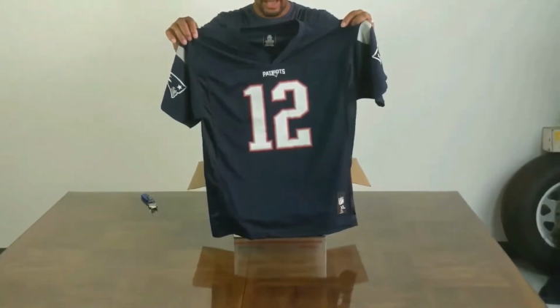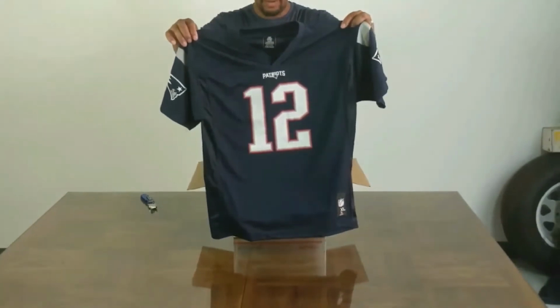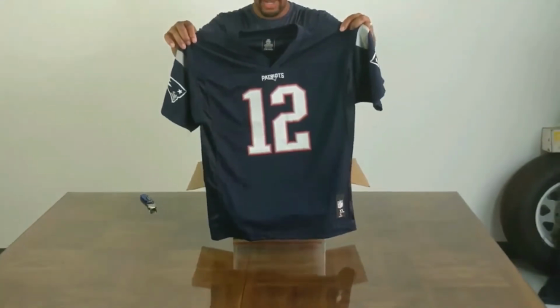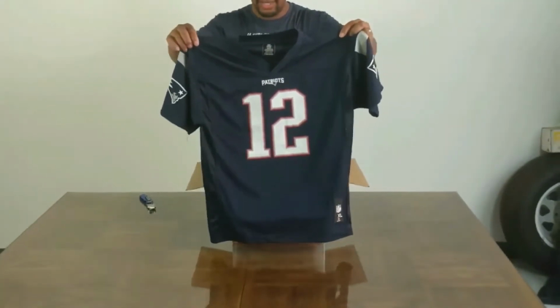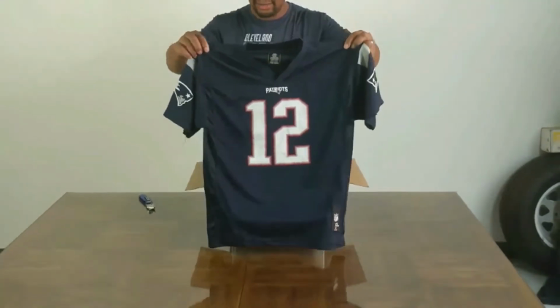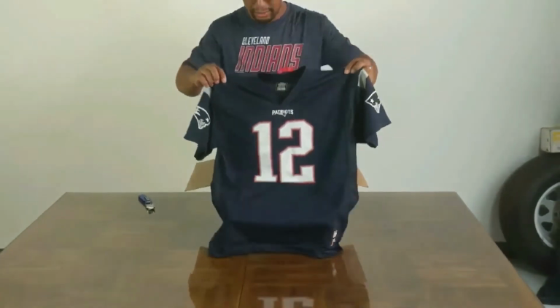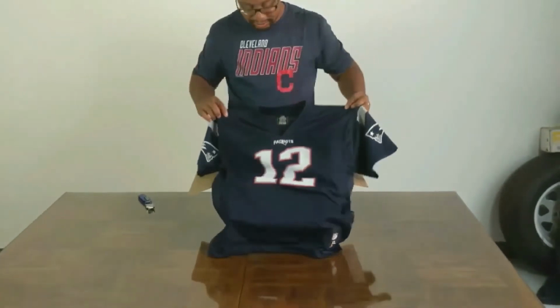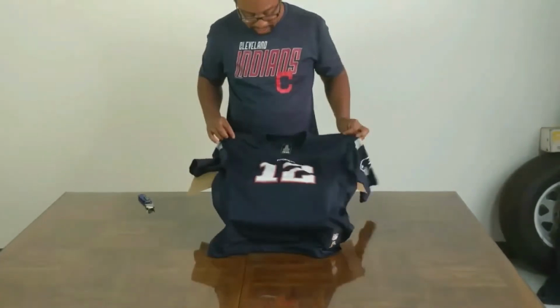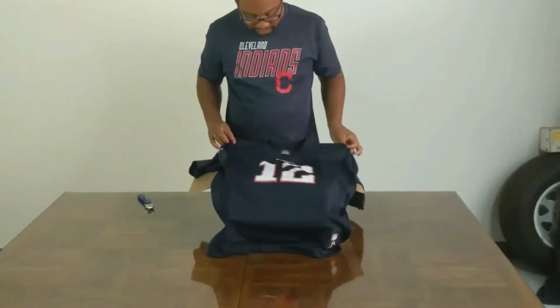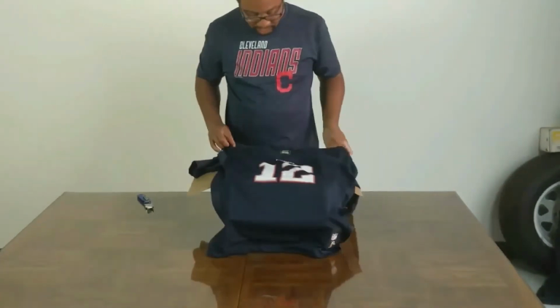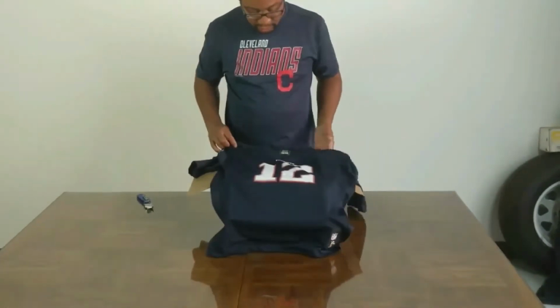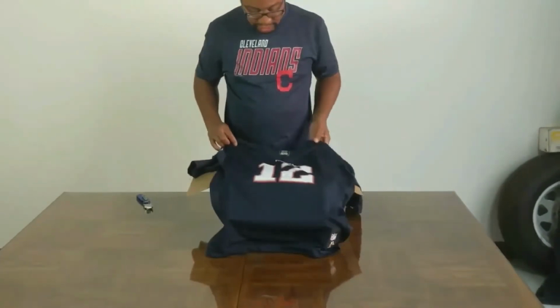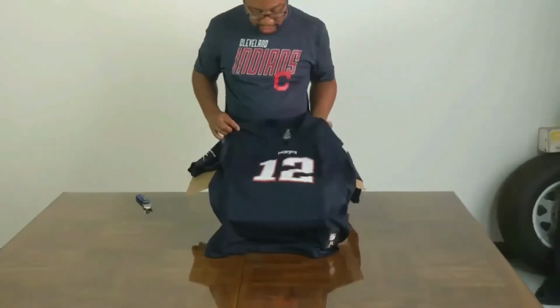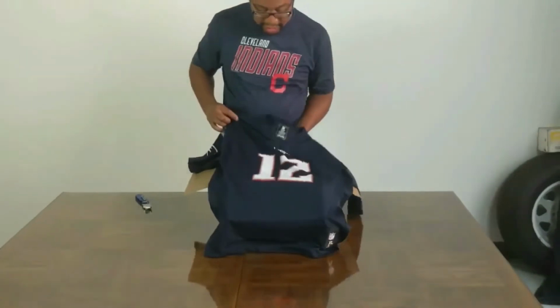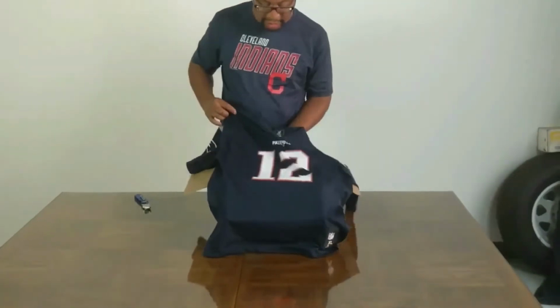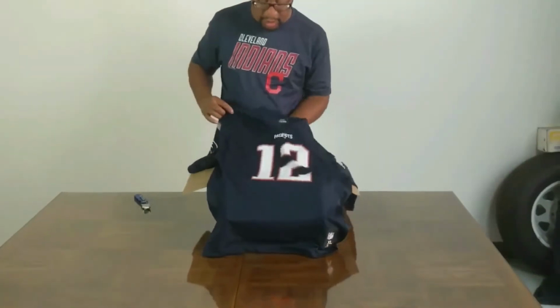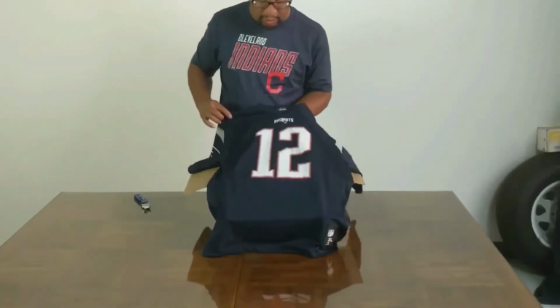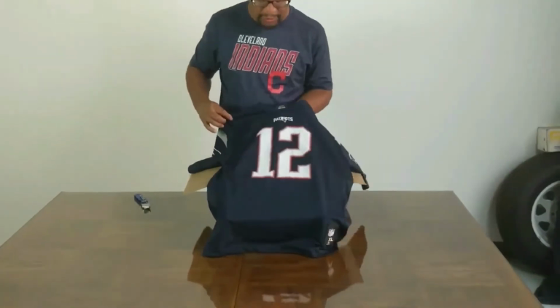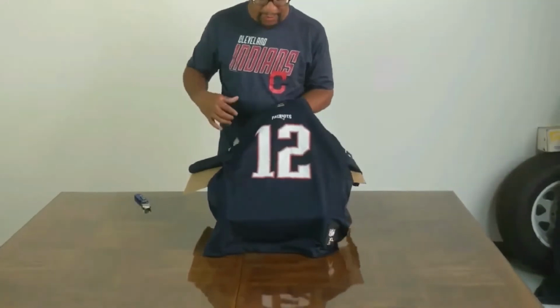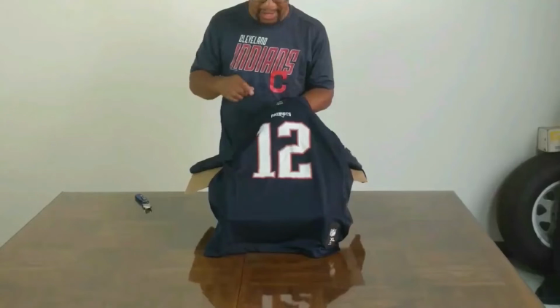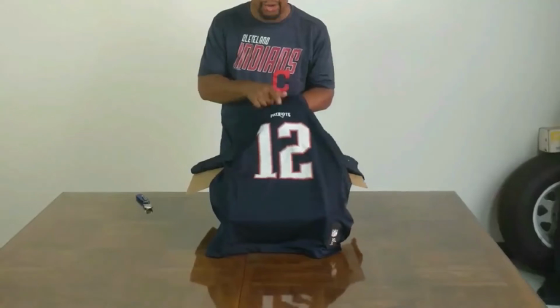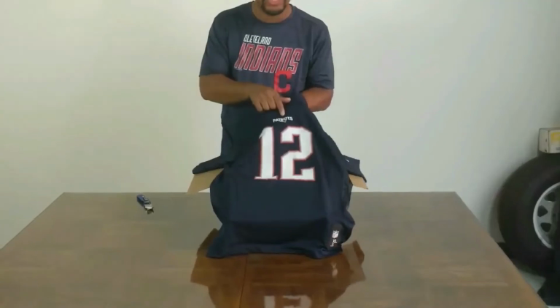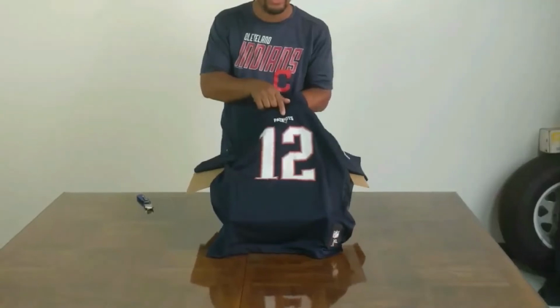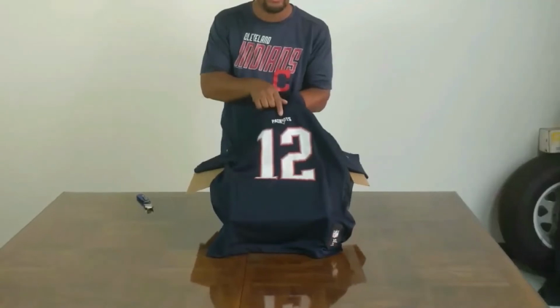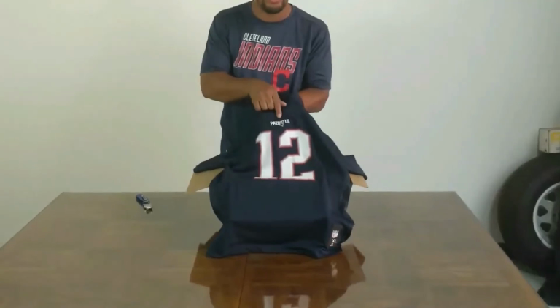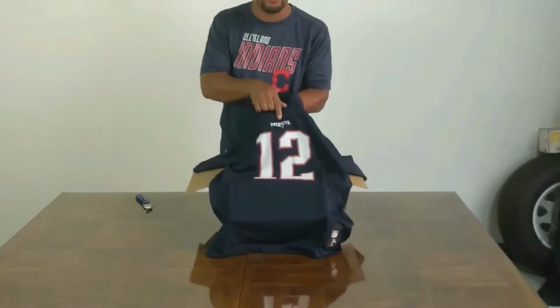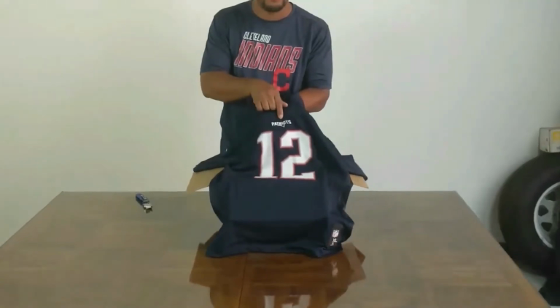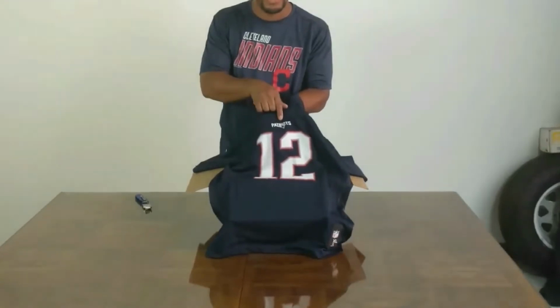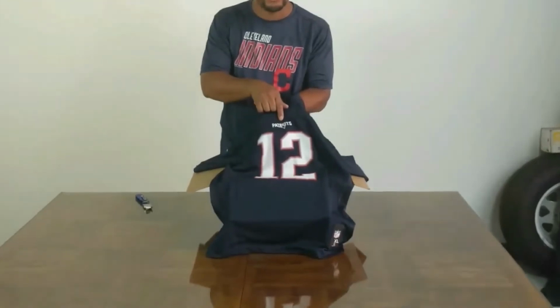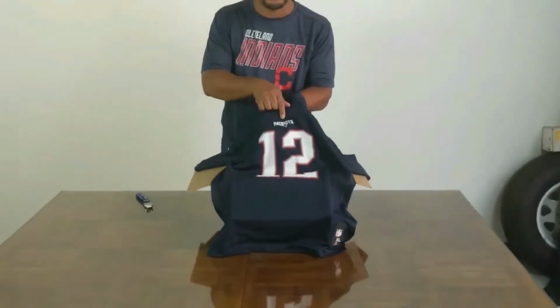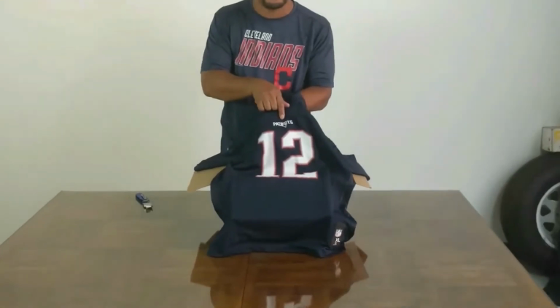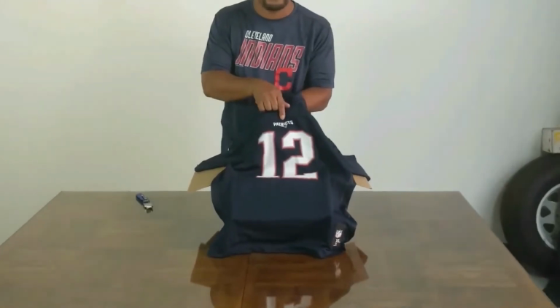Tom Brady — which as most people may know, he's no longer with the Patriots.